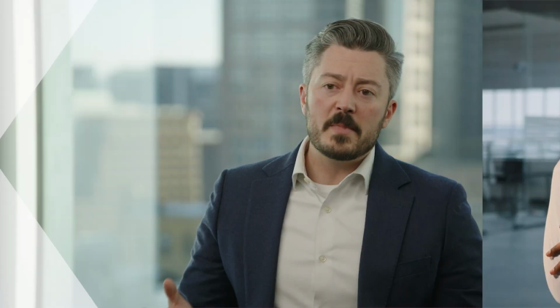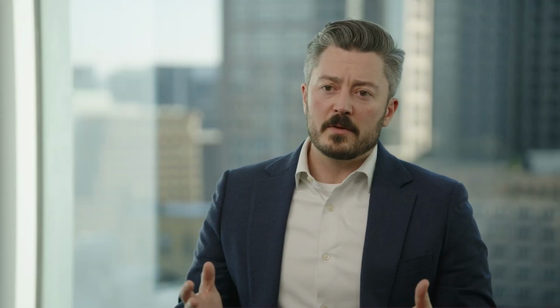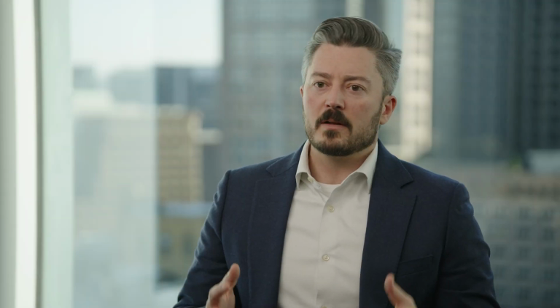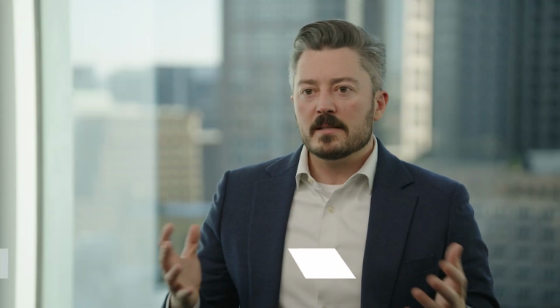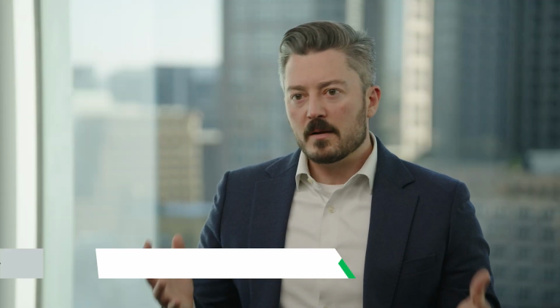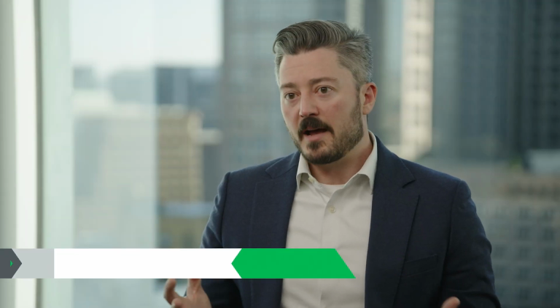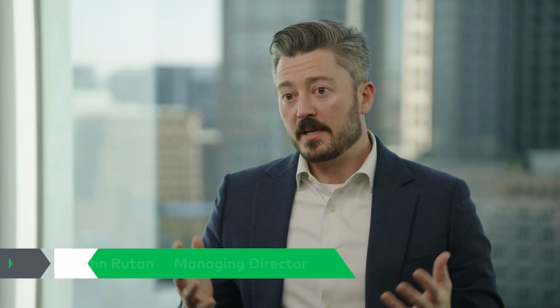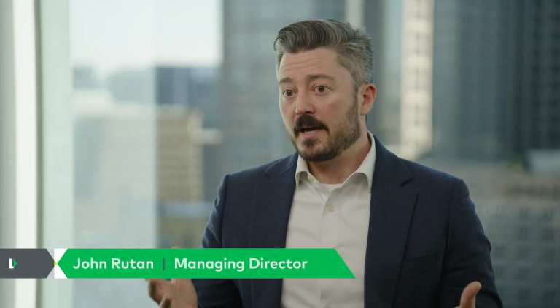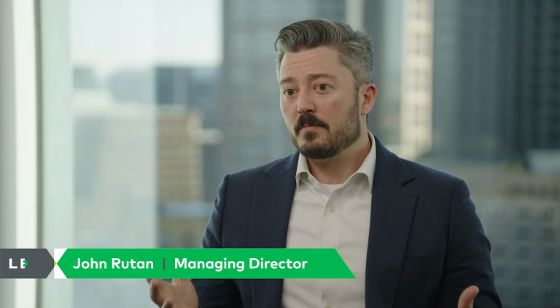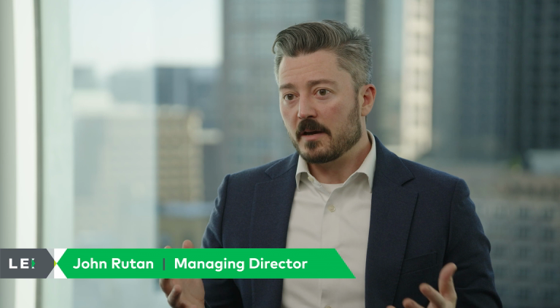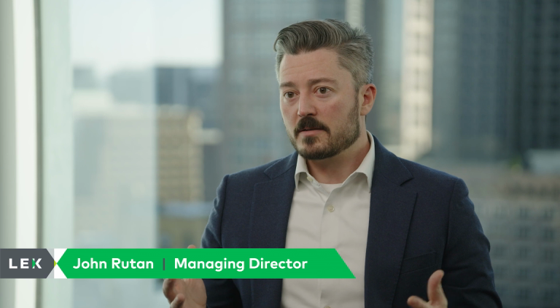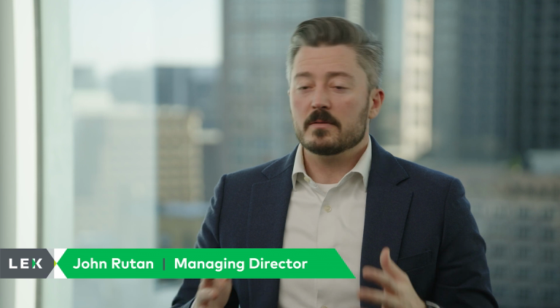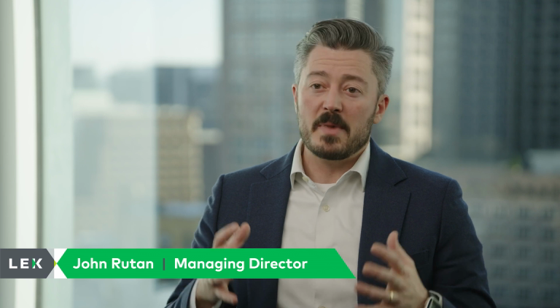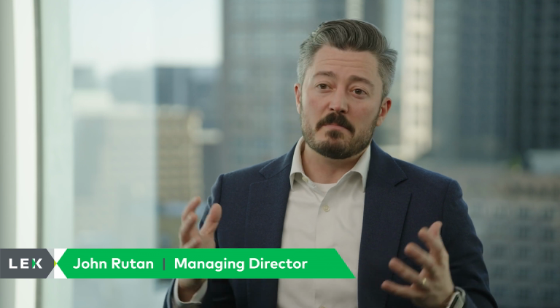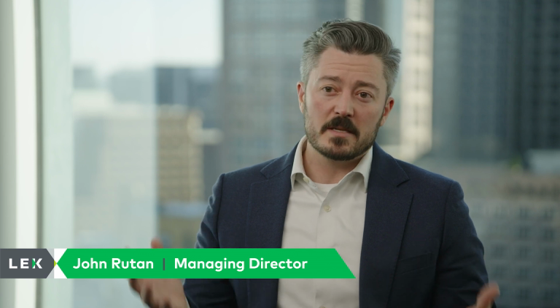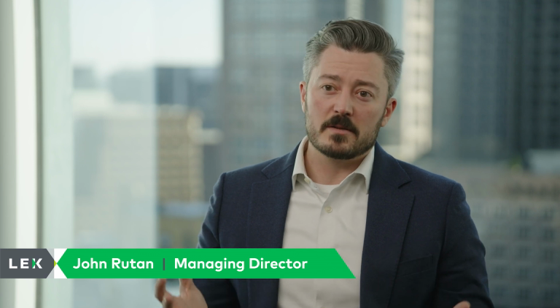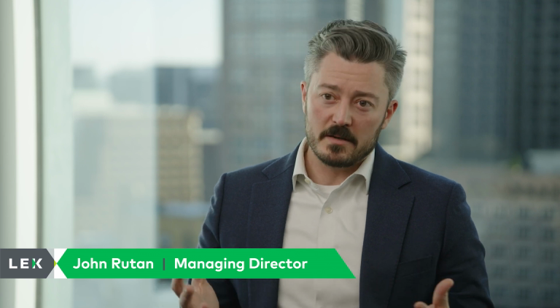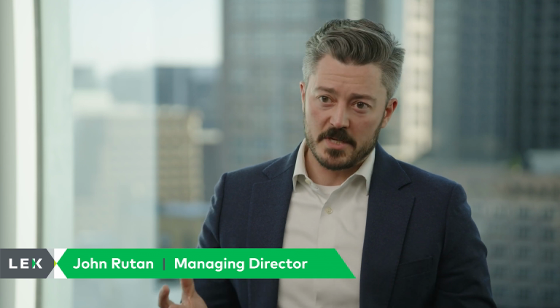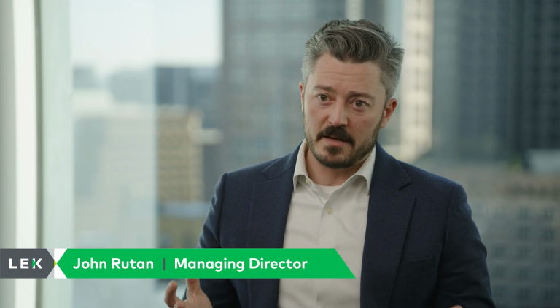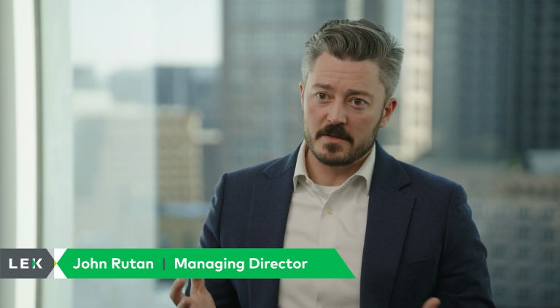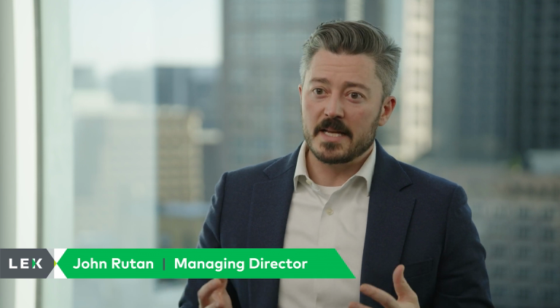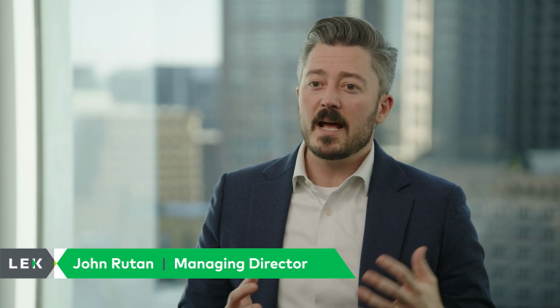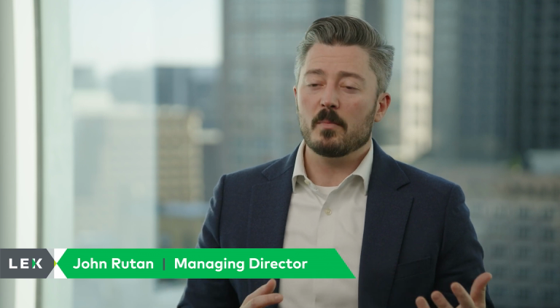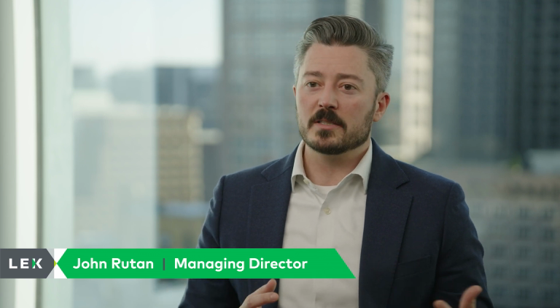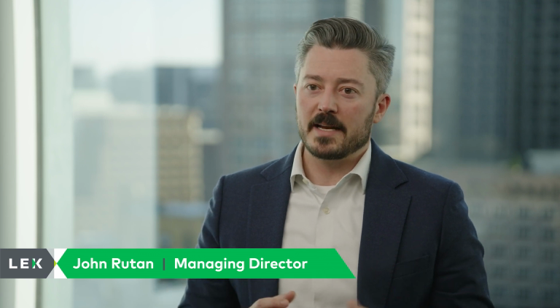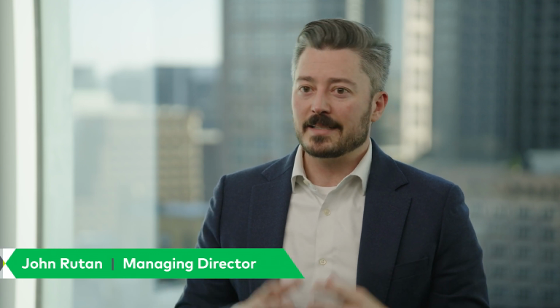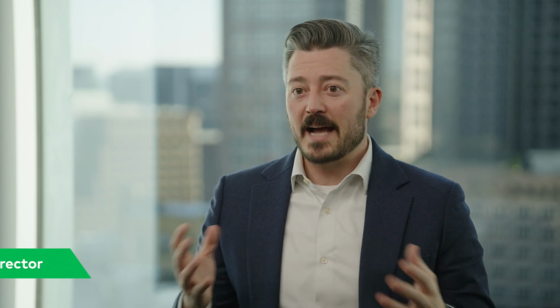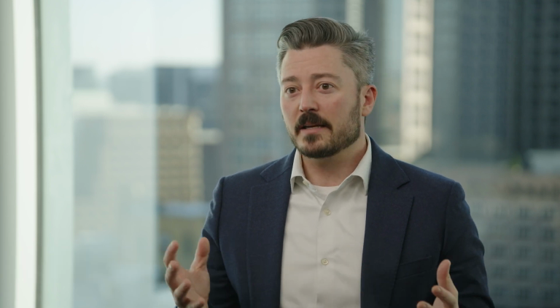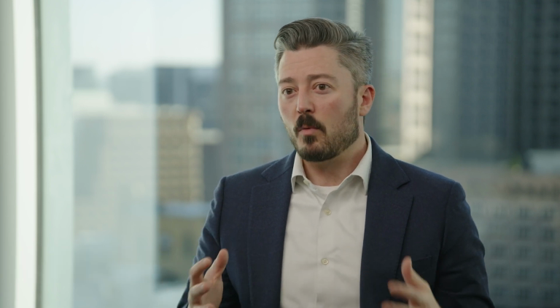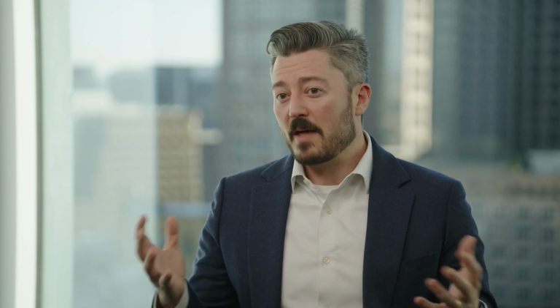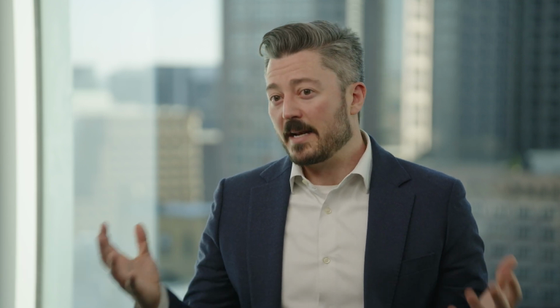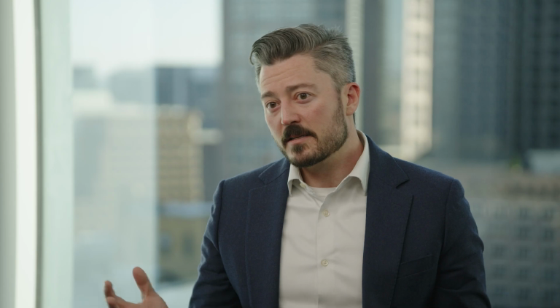Fundamentally, clients come to LEK because they may be missing their sales objectives and they need help understanding exactly why that is.